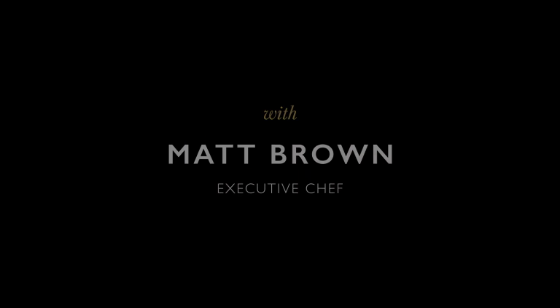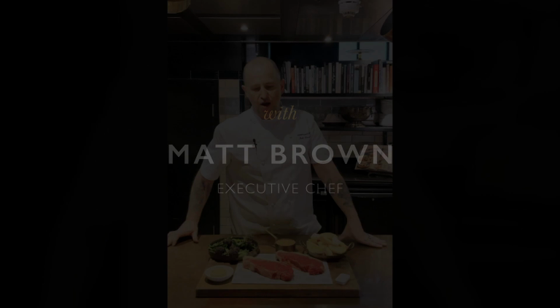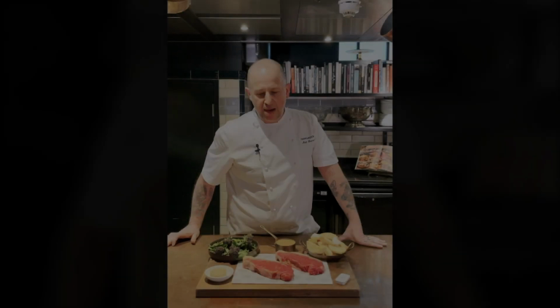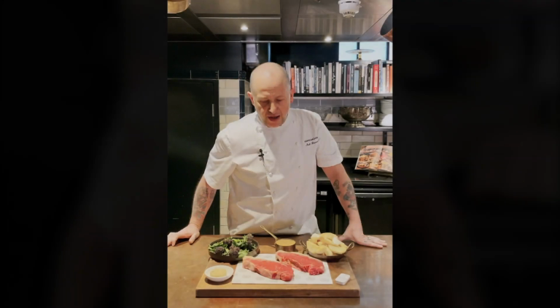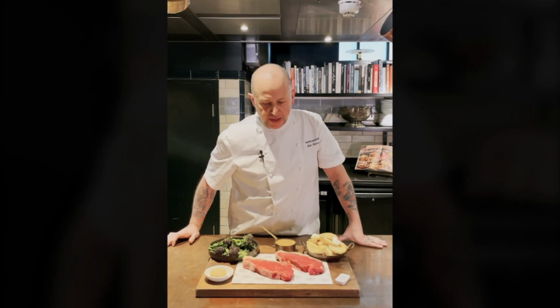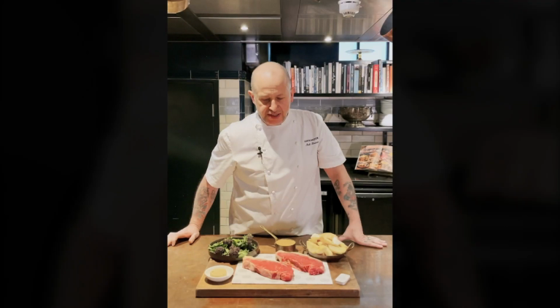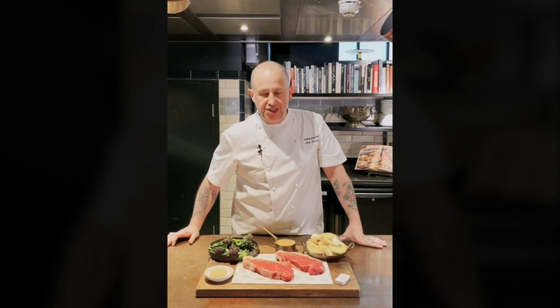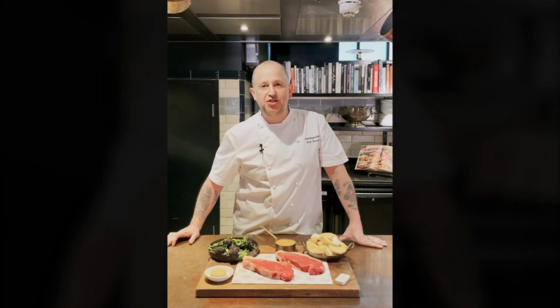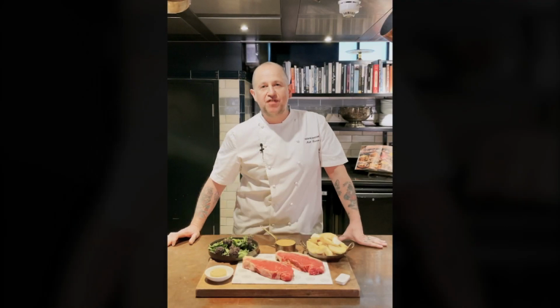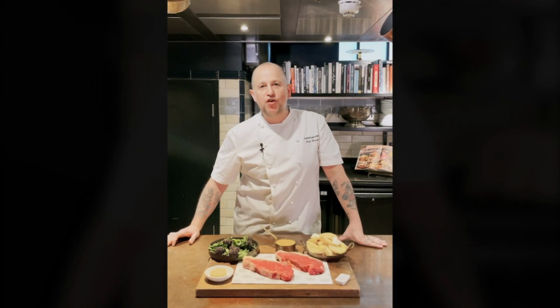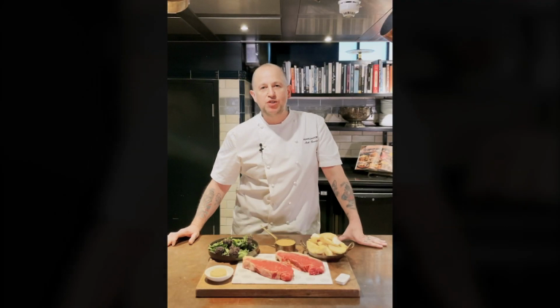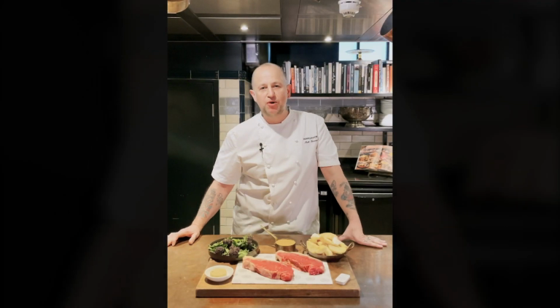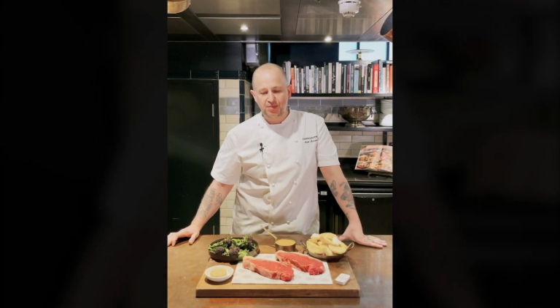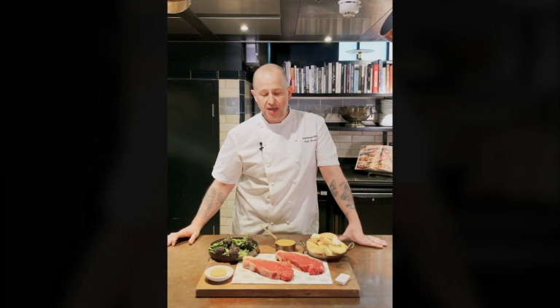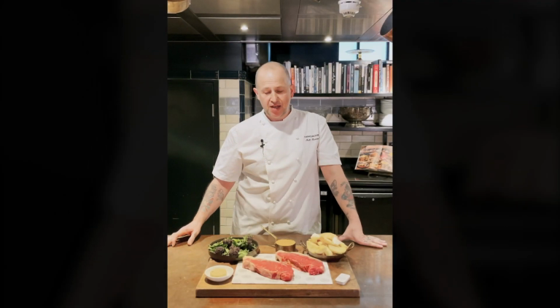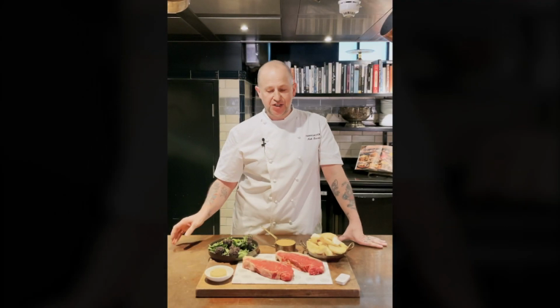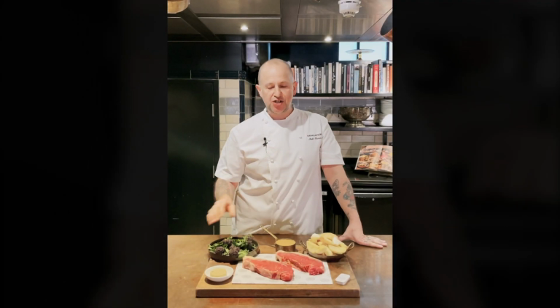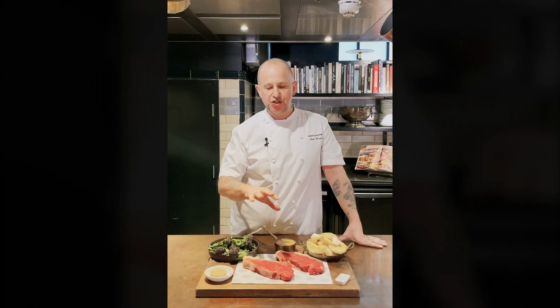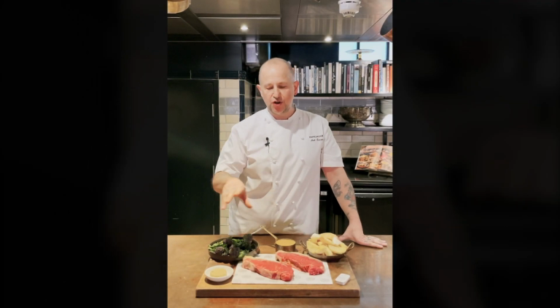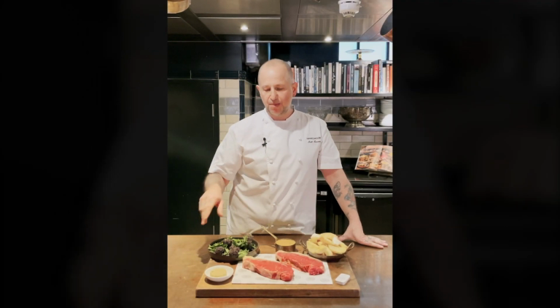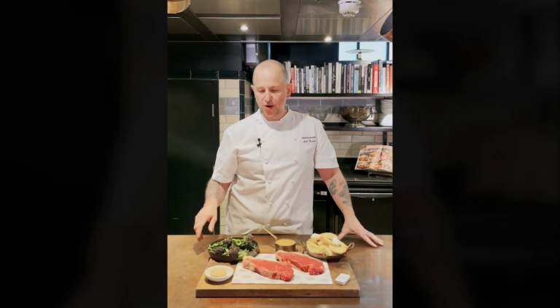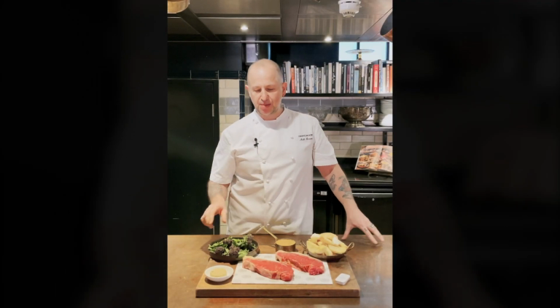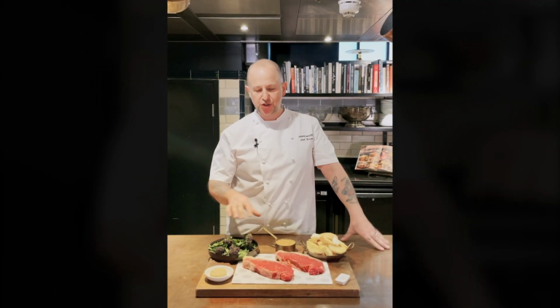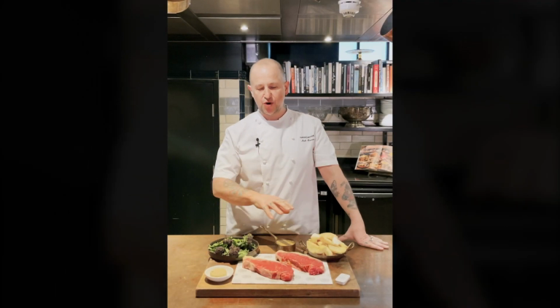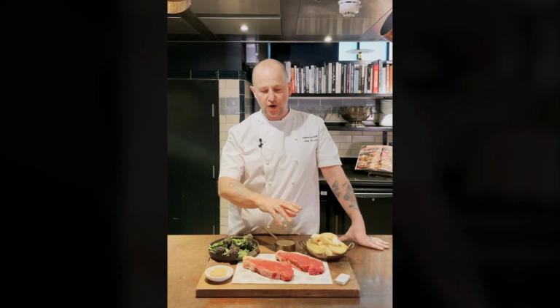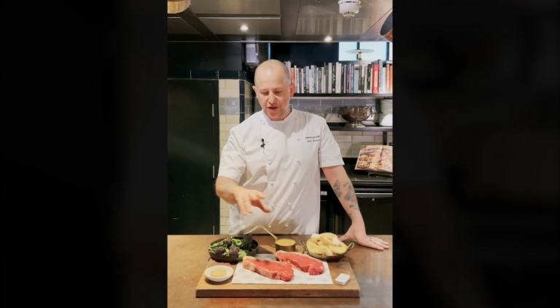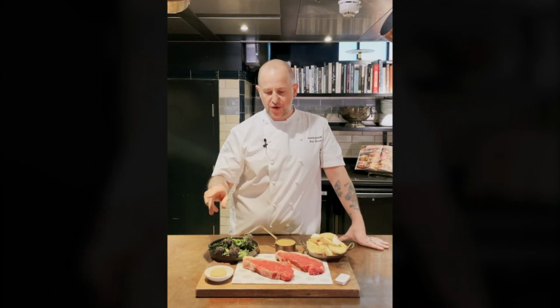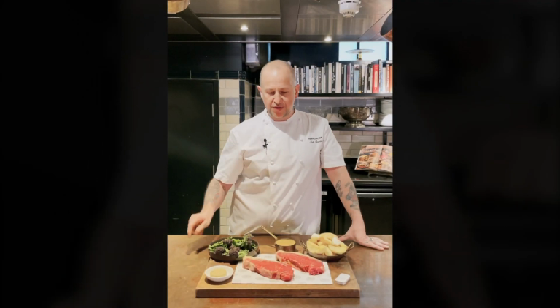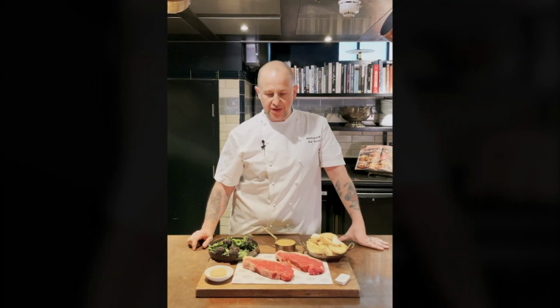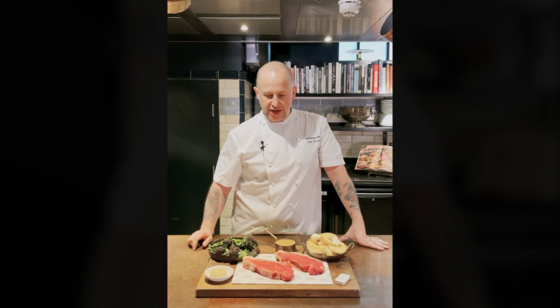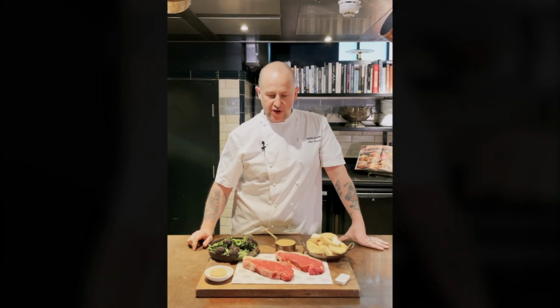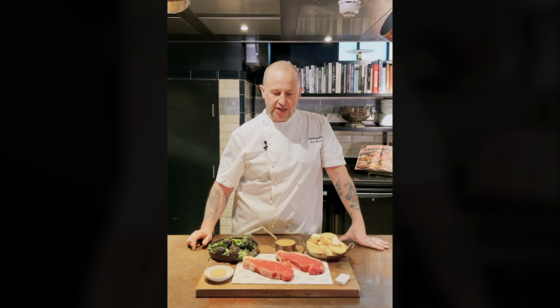I'm Matt, the executive chef of Porksmoor. This is our sirloin box — I'm just going to run you through the ingredients.